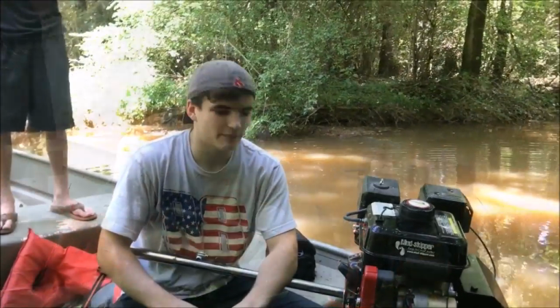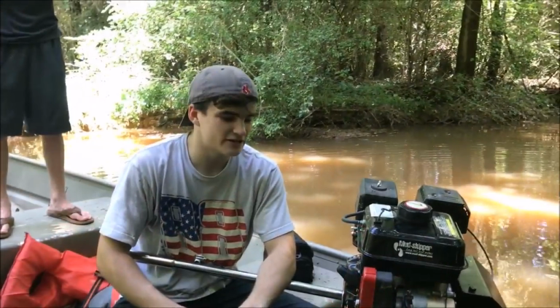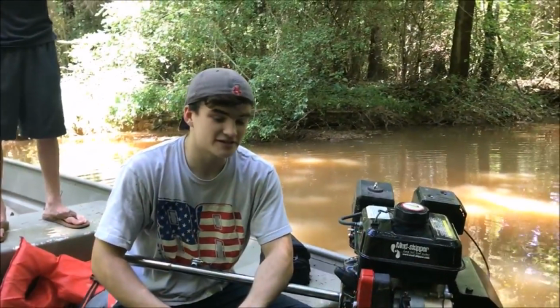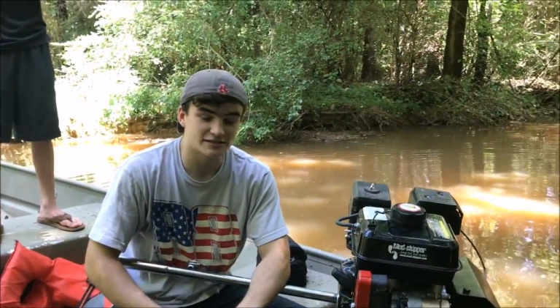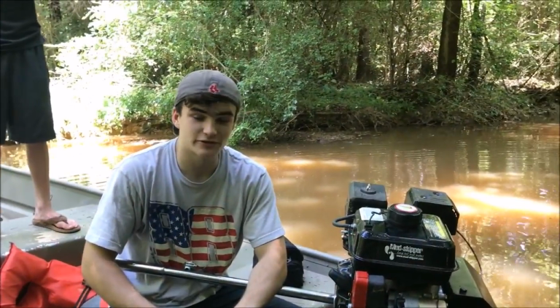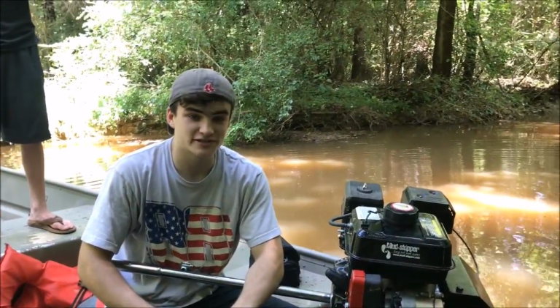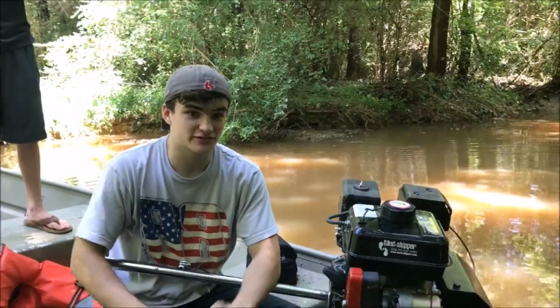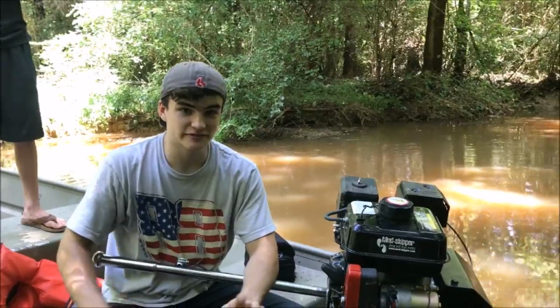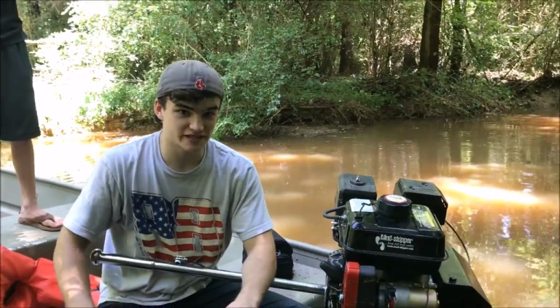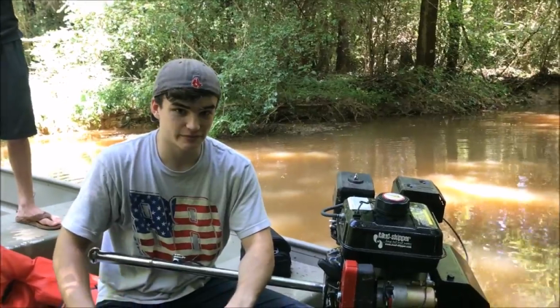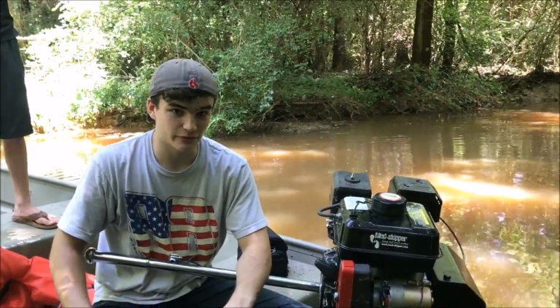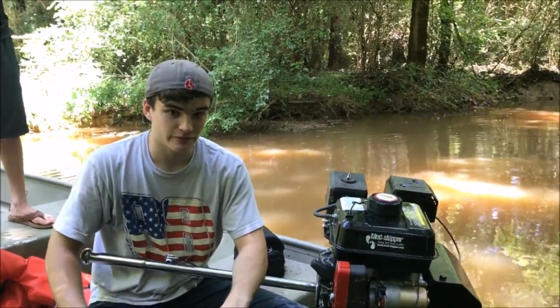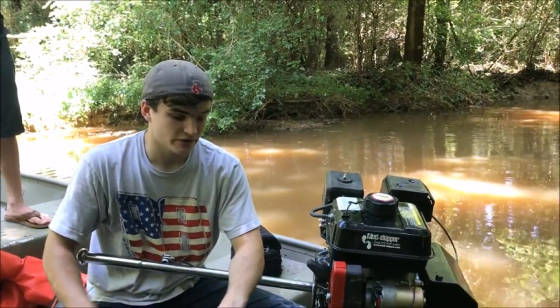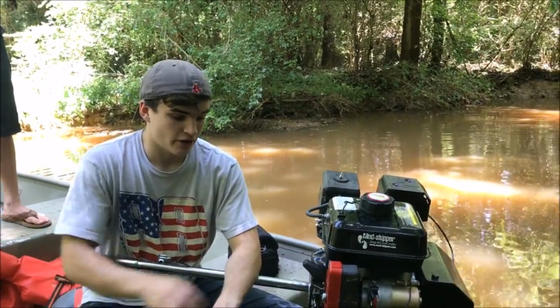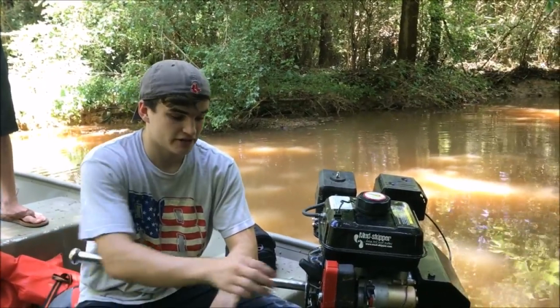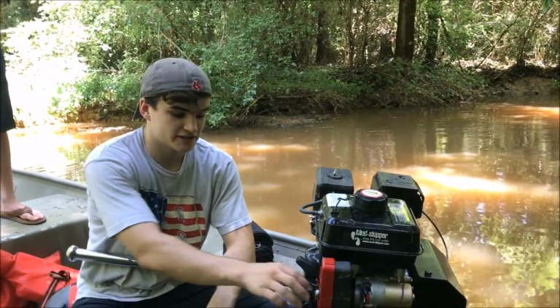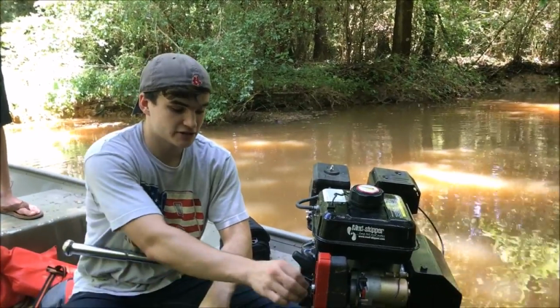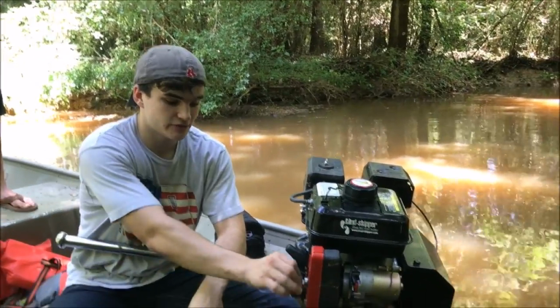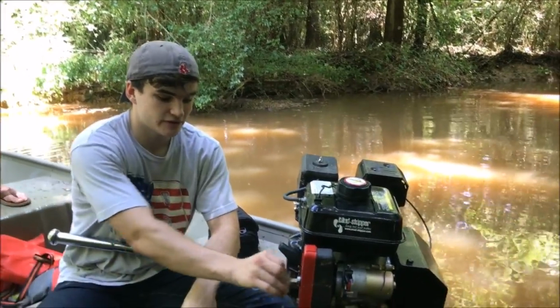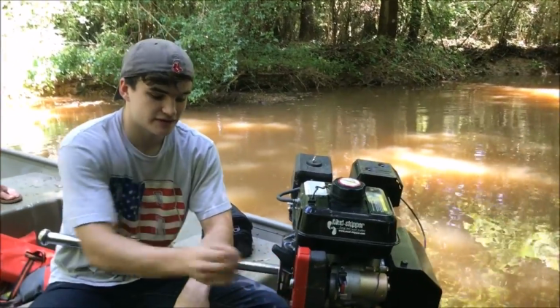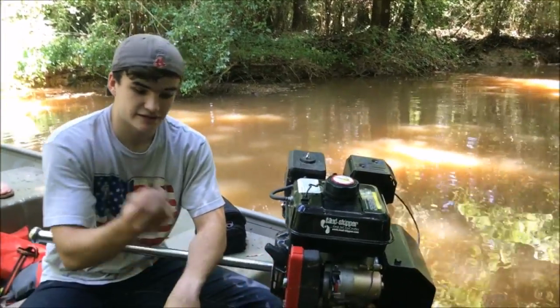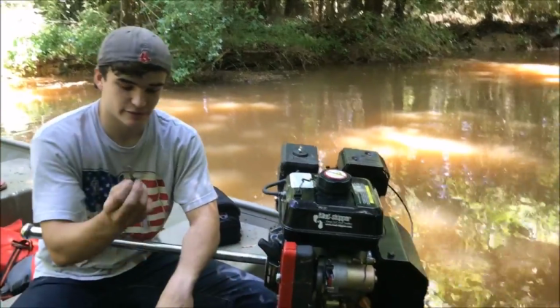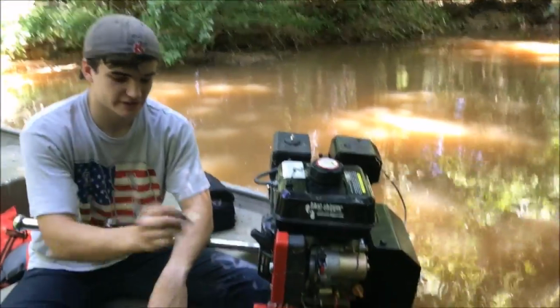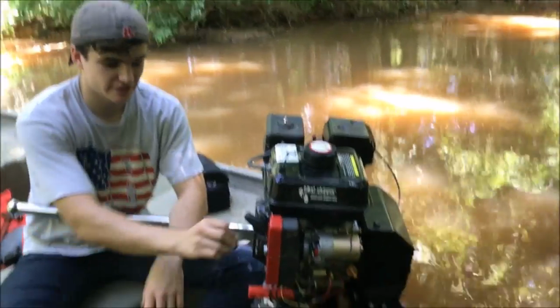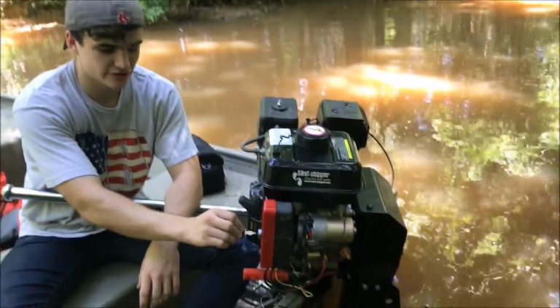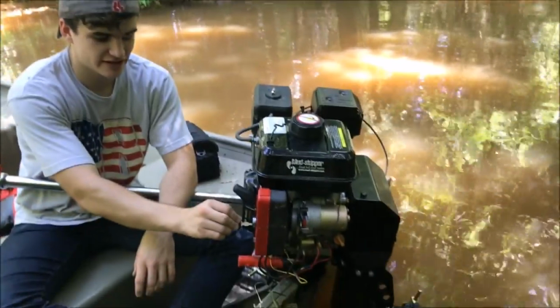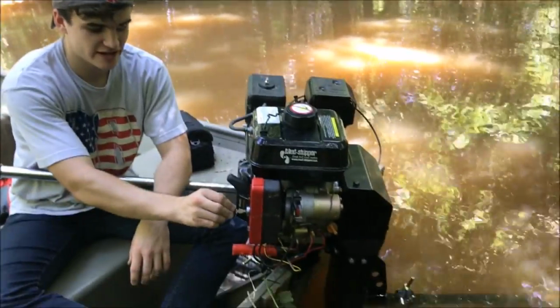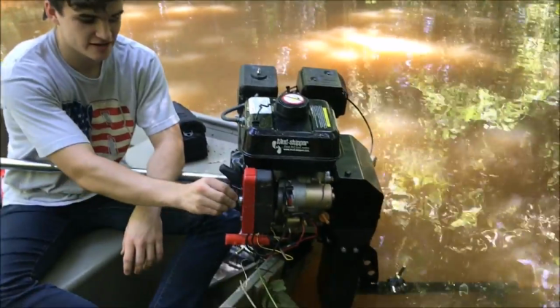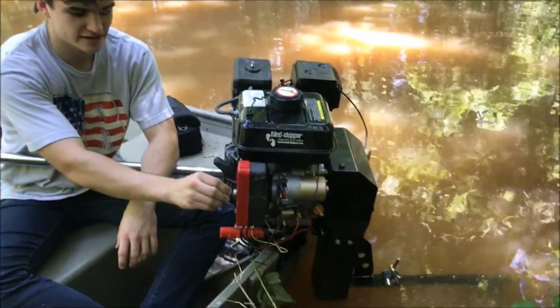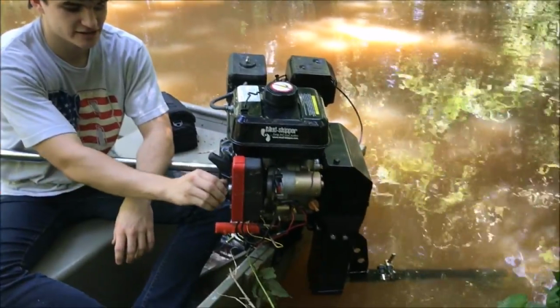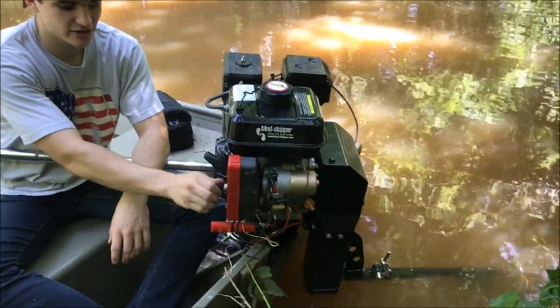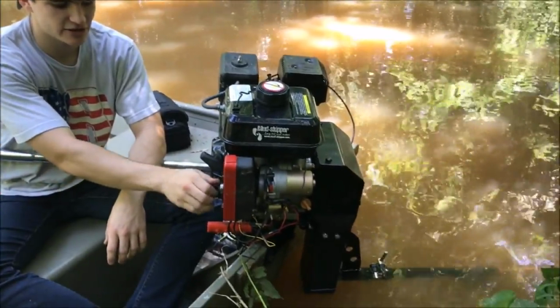Operation of this motor is extremely simple. All you need to do is put the included key into the starter.